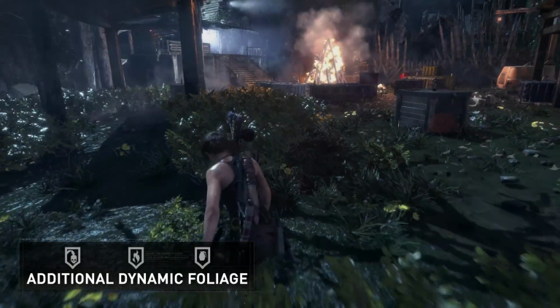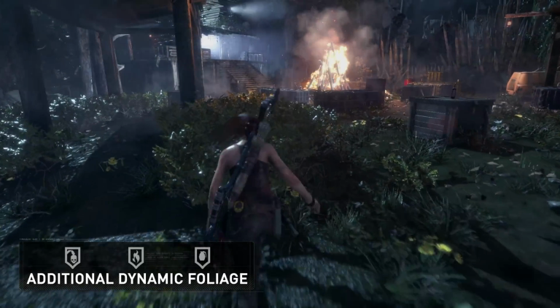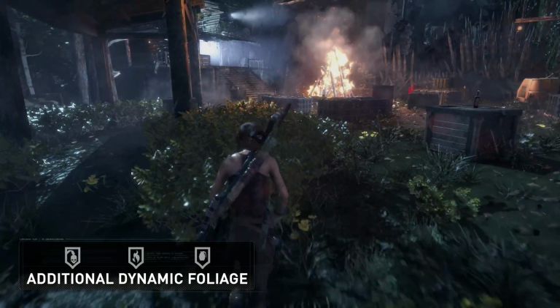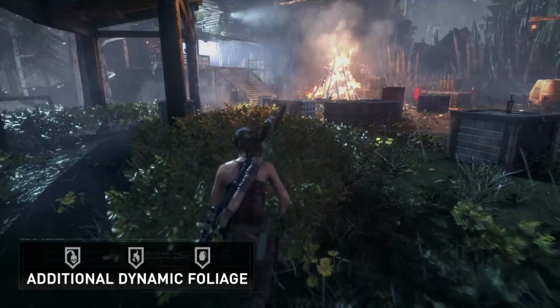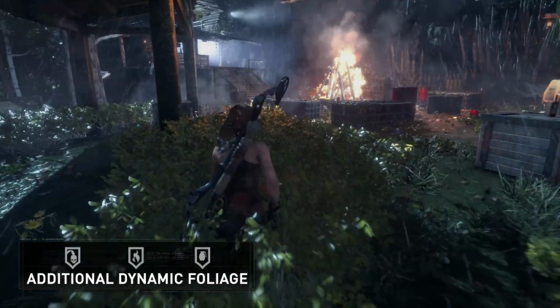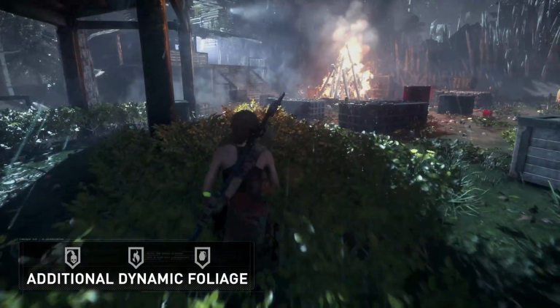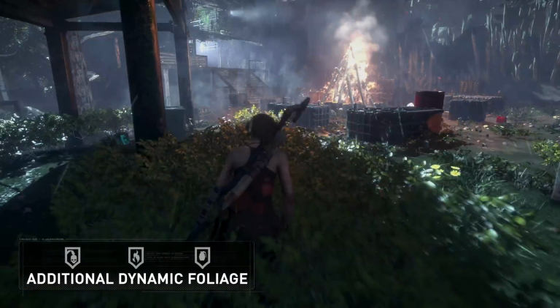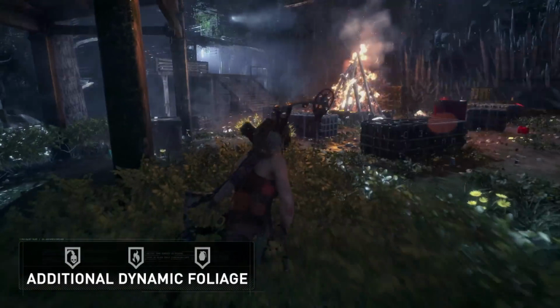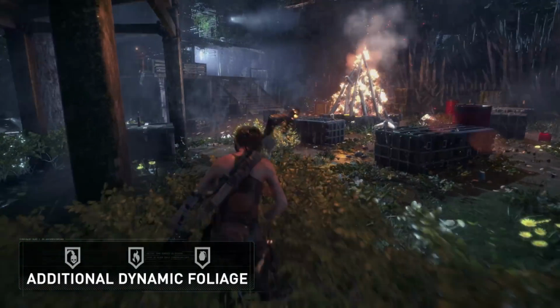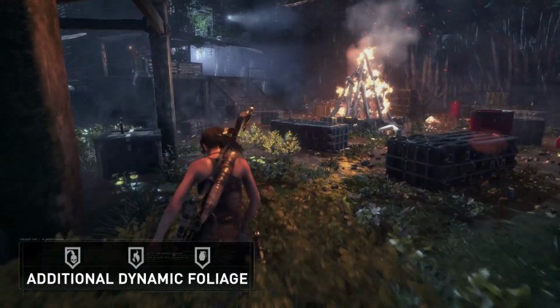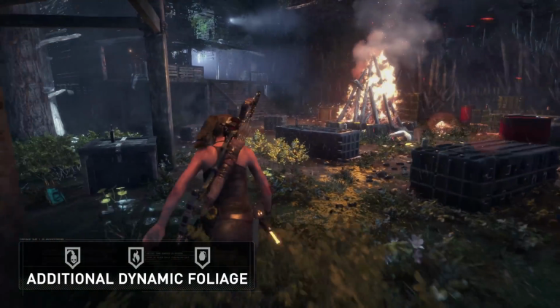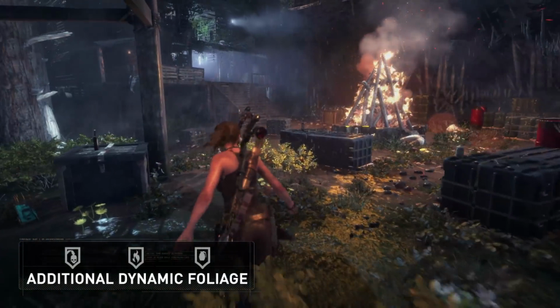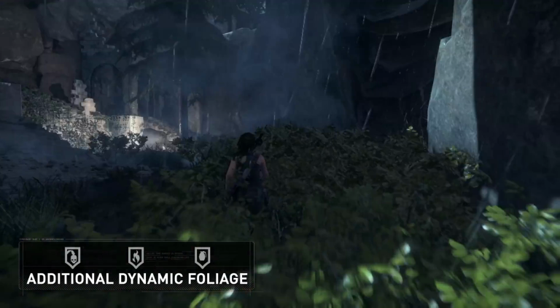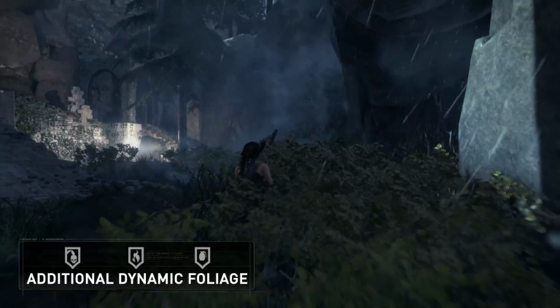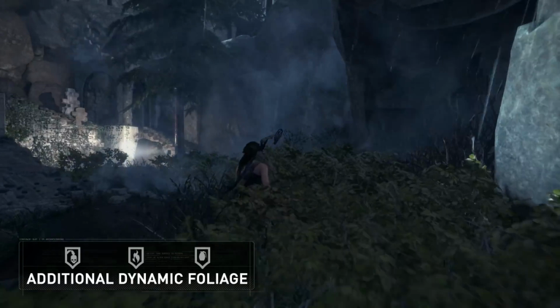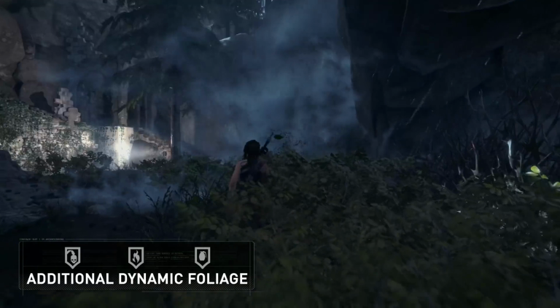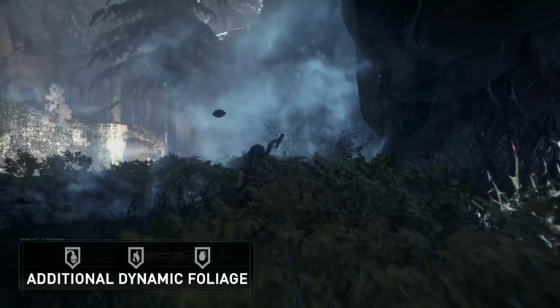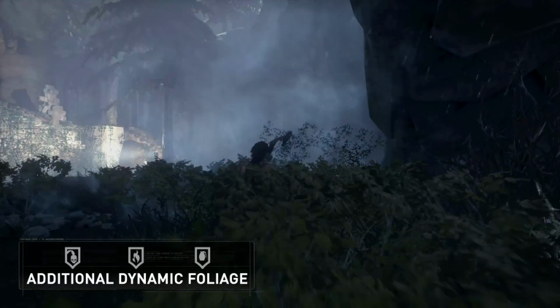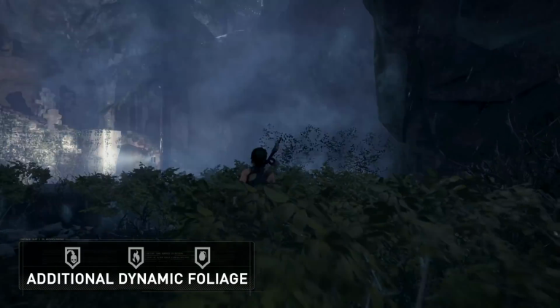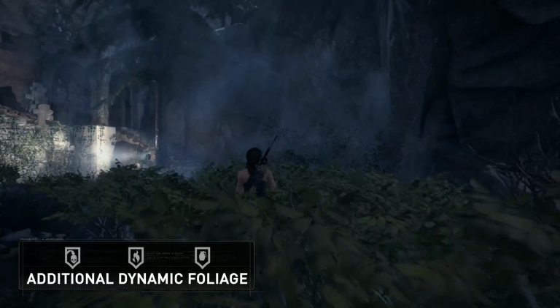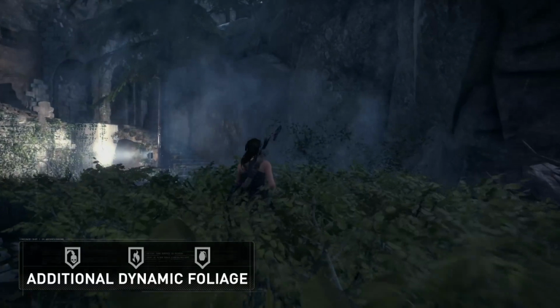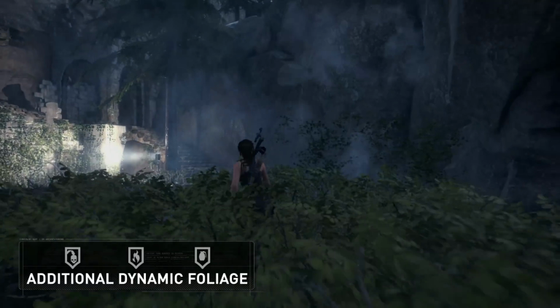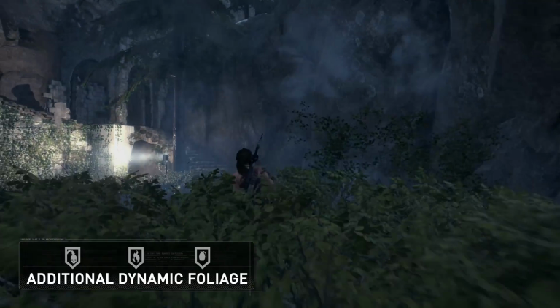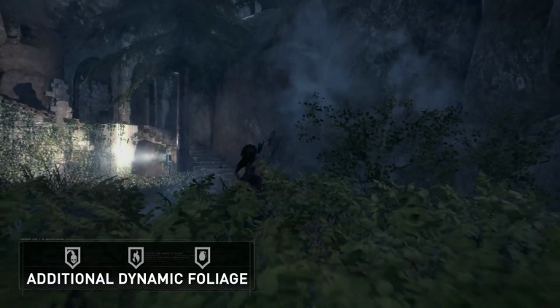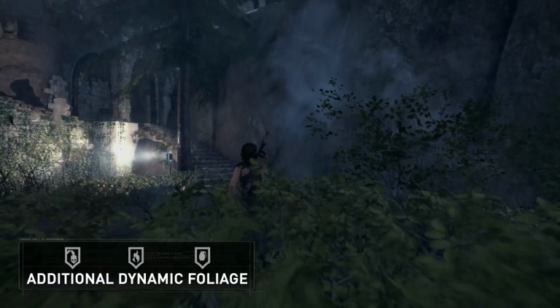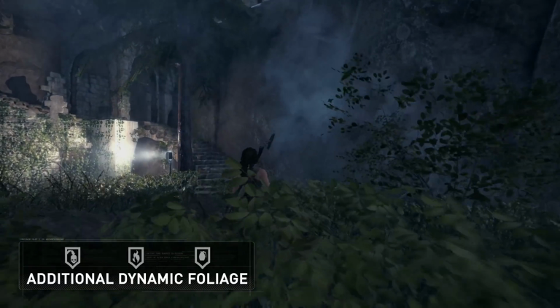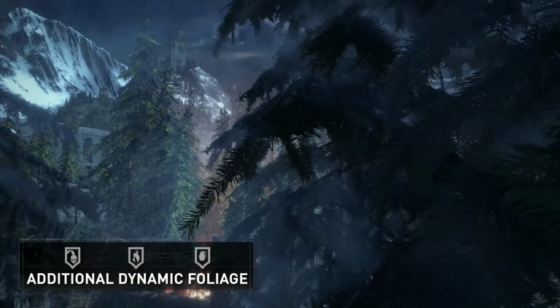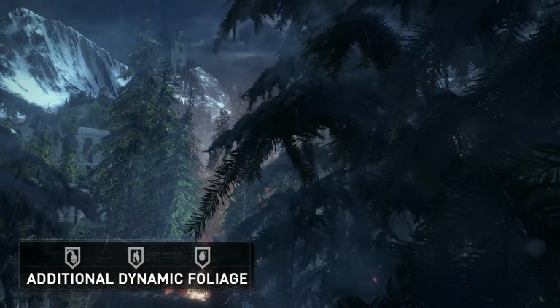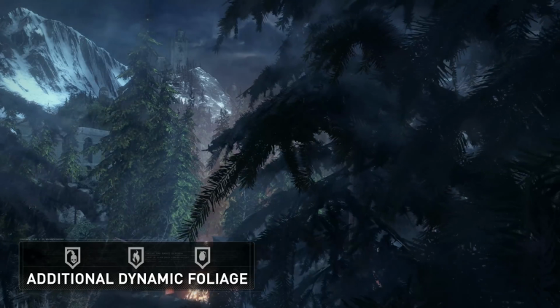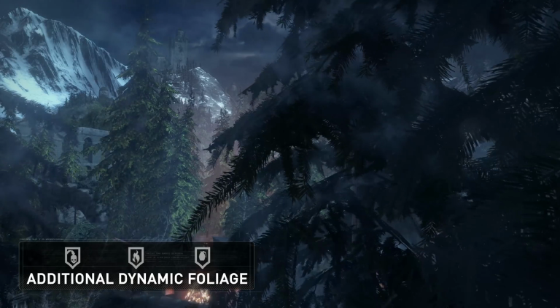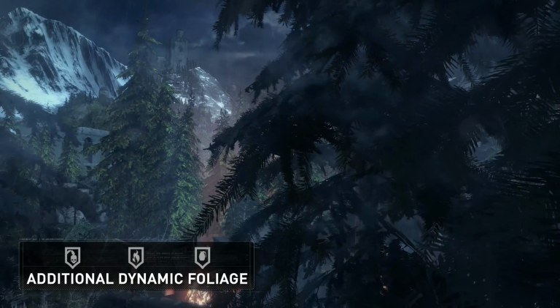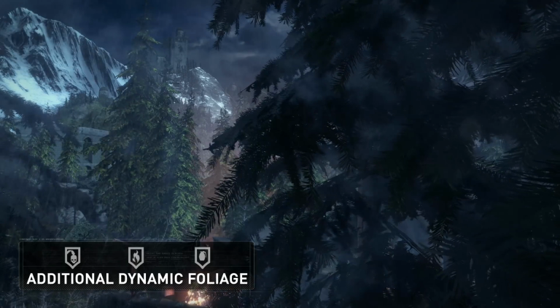Additional dynamic foliage was added, so that even more of the plants and trees are dynamic. The plants bend when Lara walks past, and the trees blow in the wind.